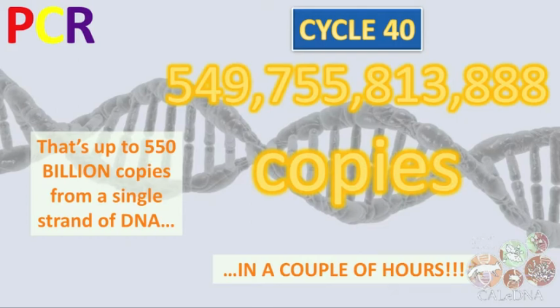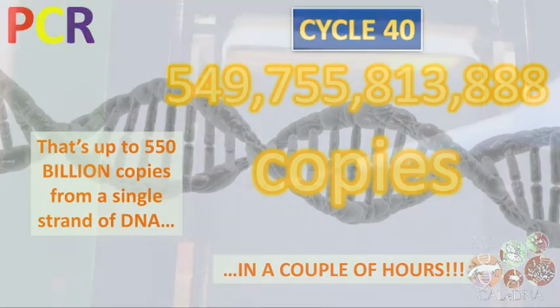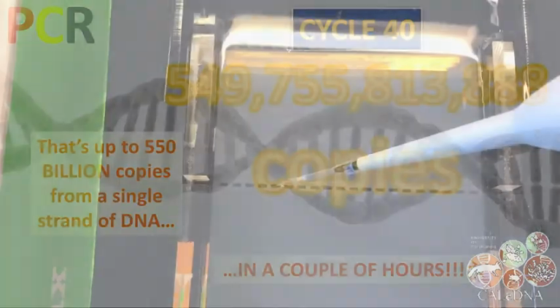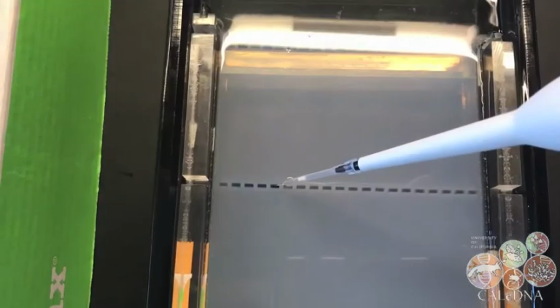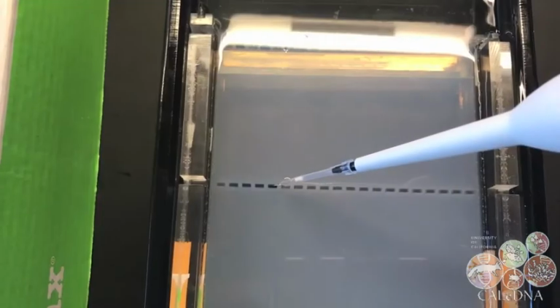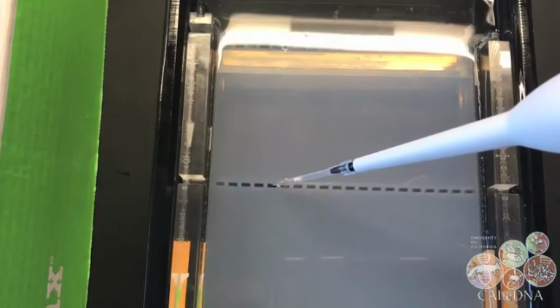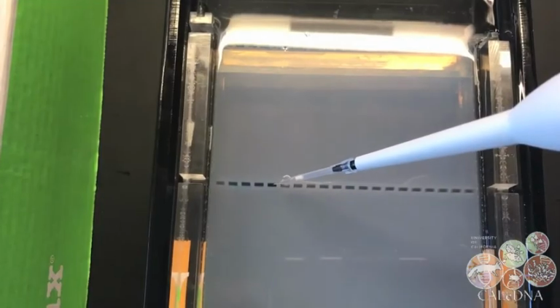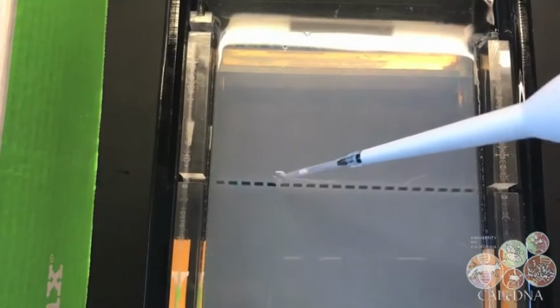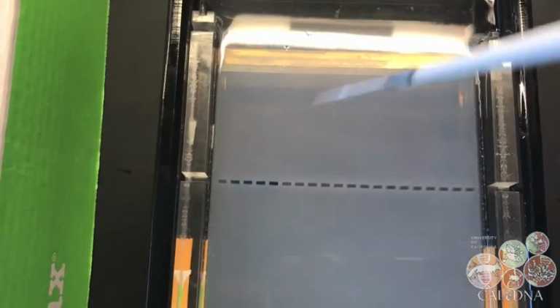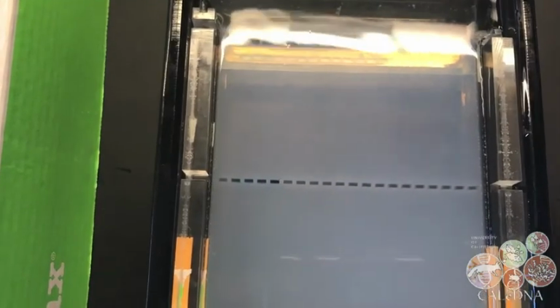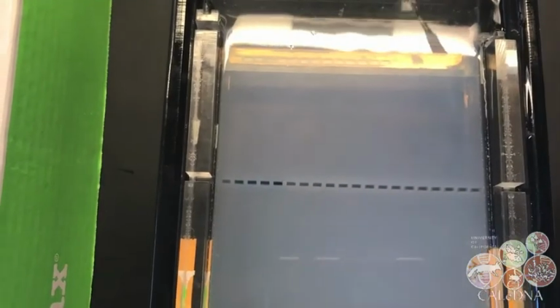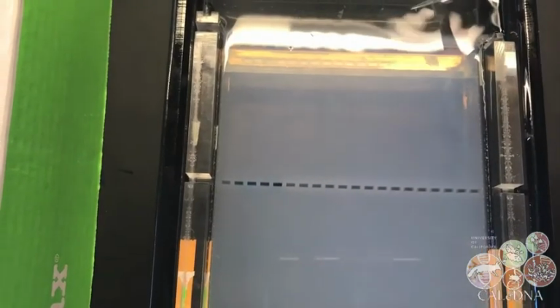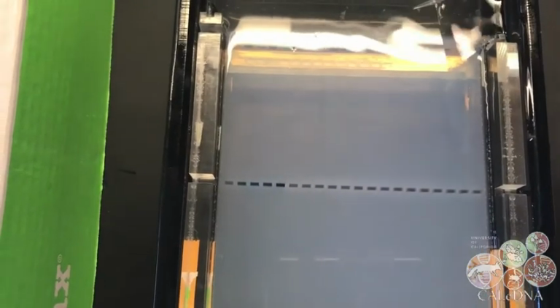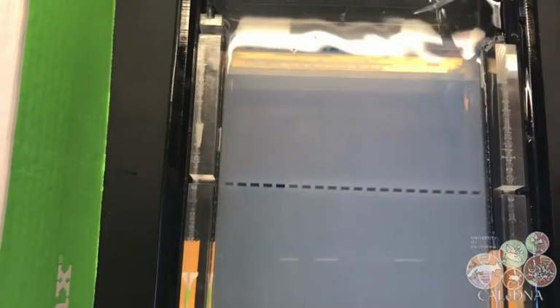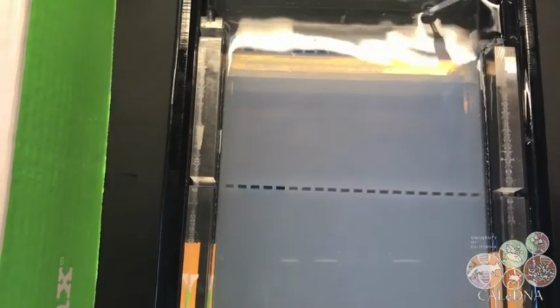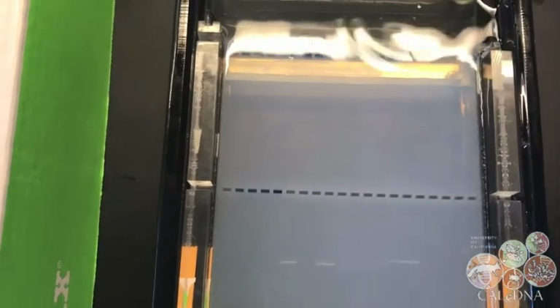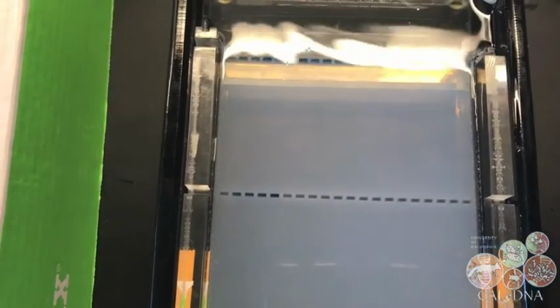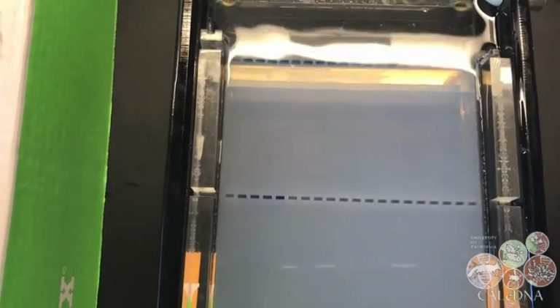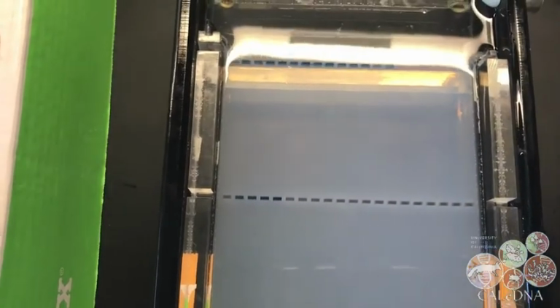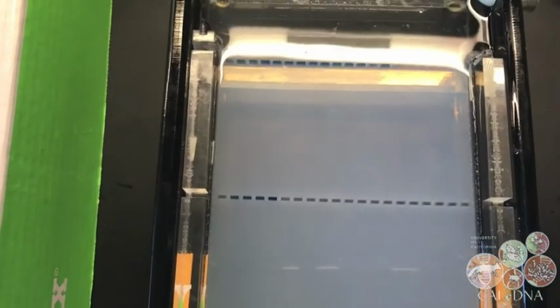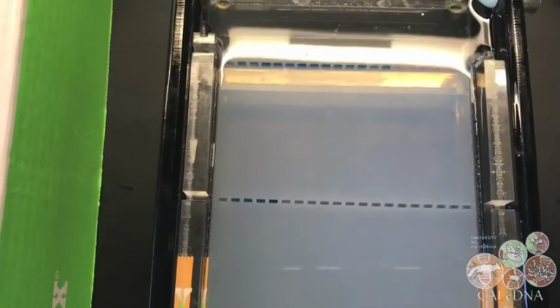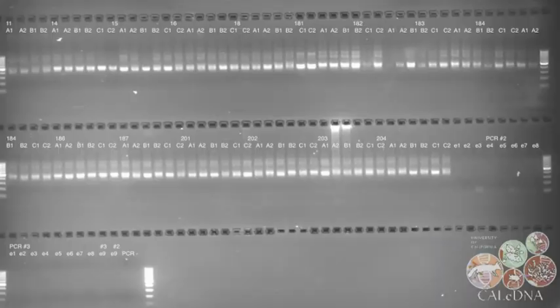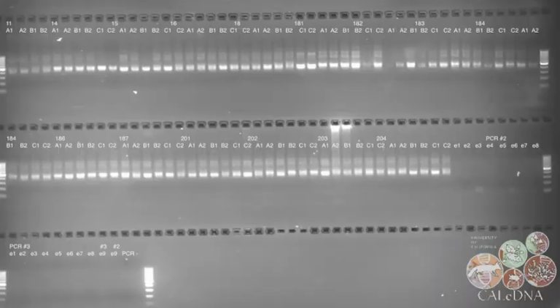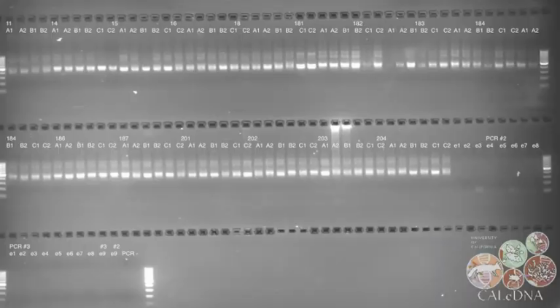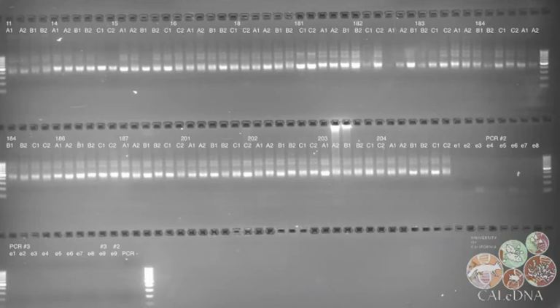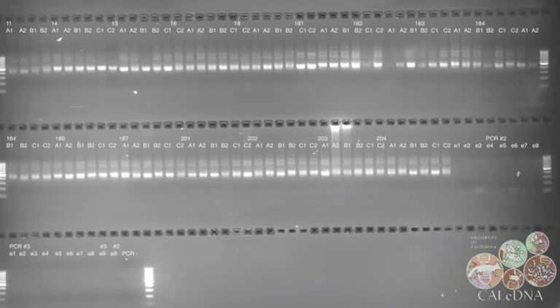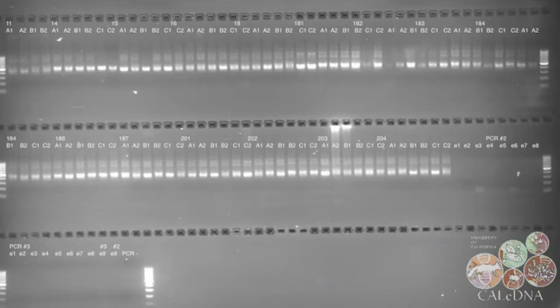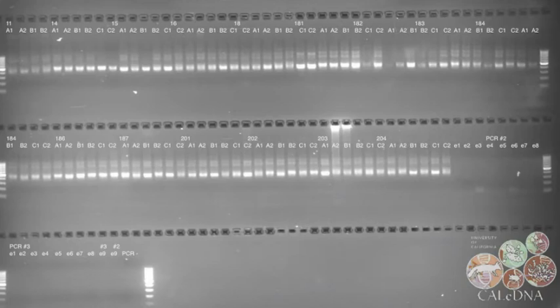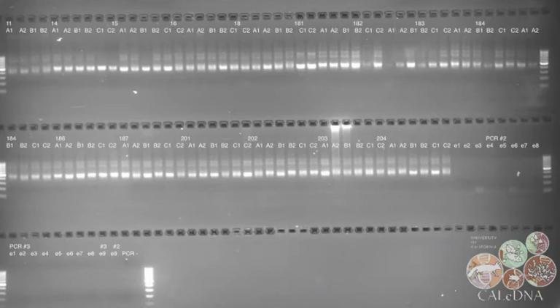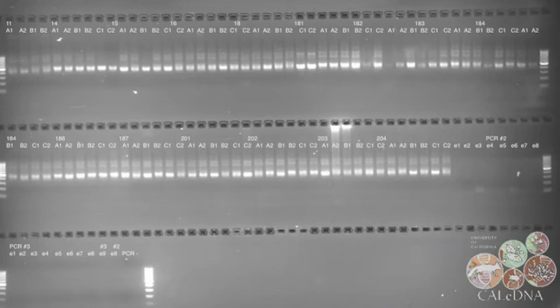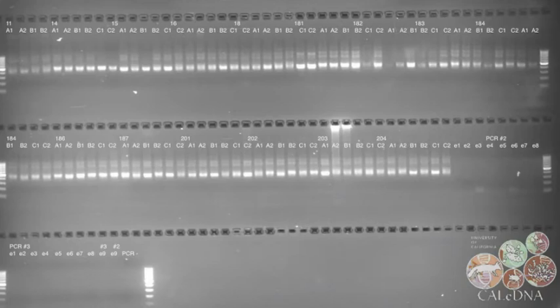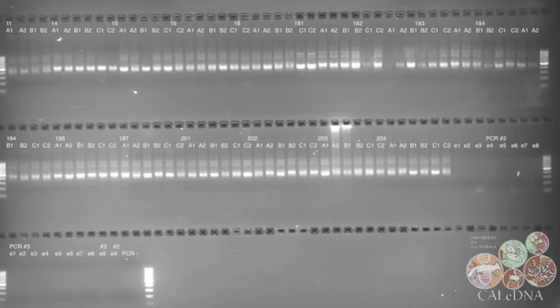Researchers check that the PCR worked by doing gel electrophoresis on the samples. We'll see you next time.